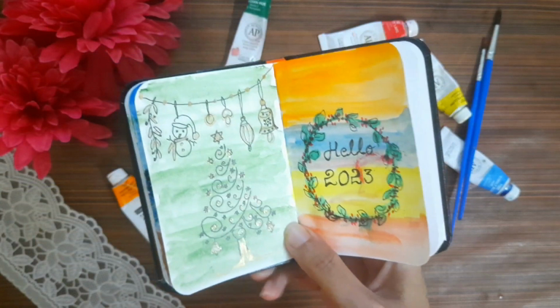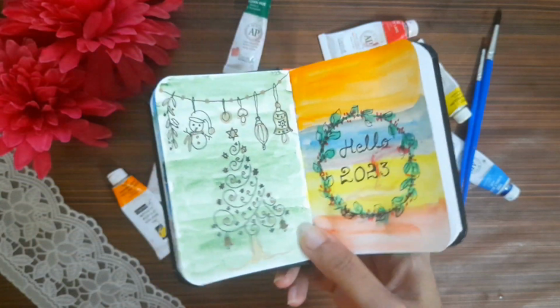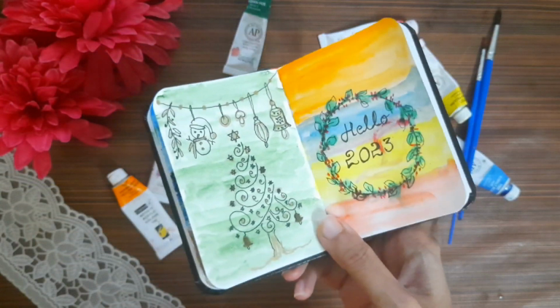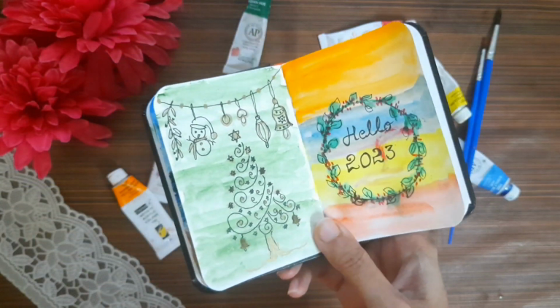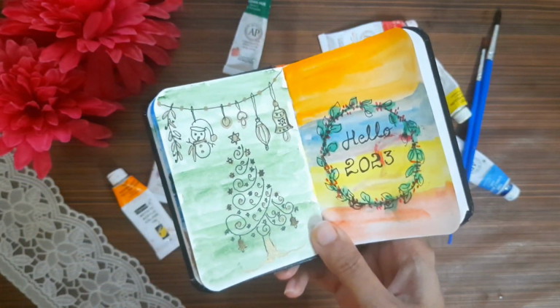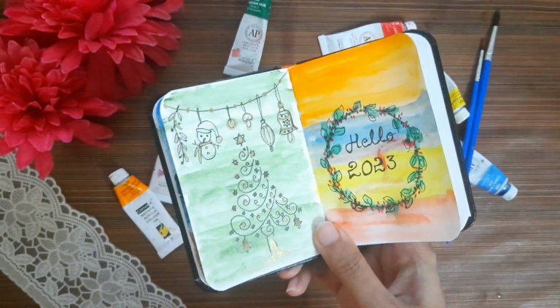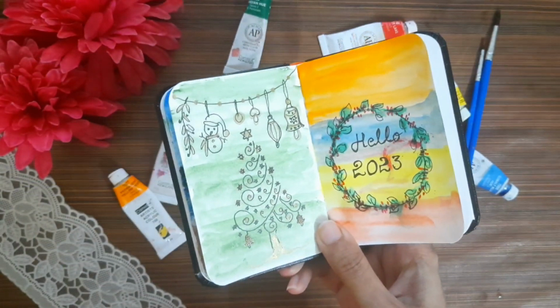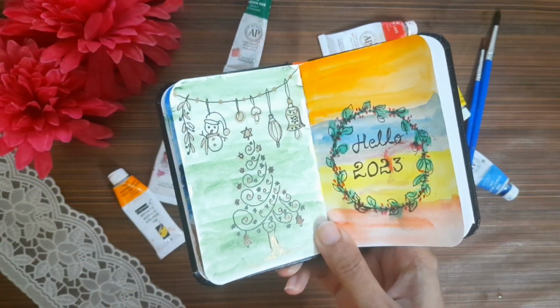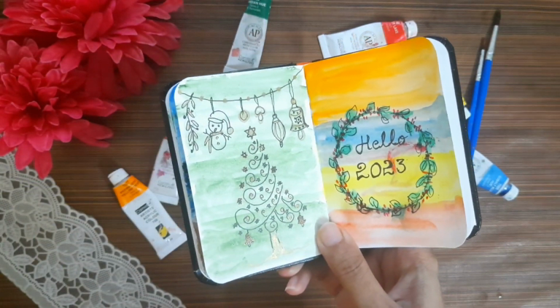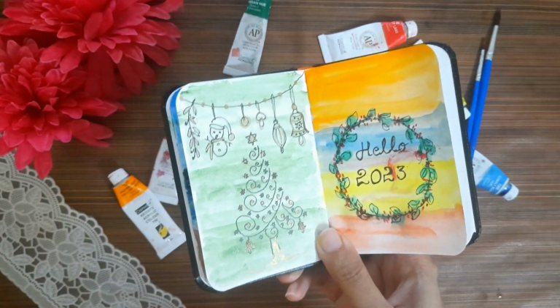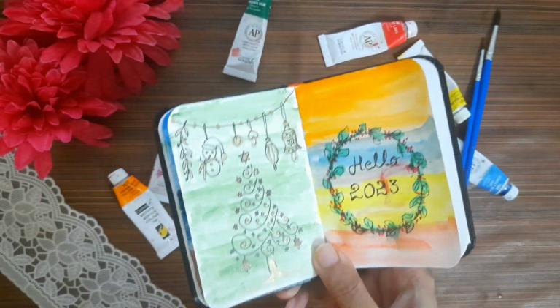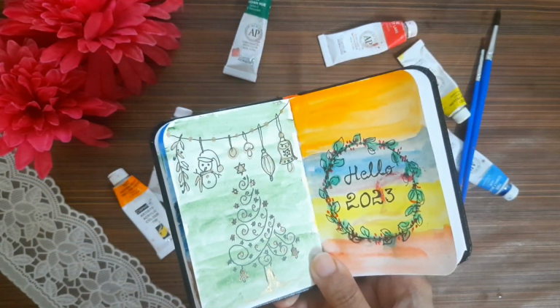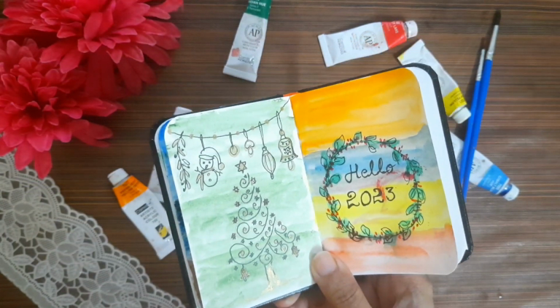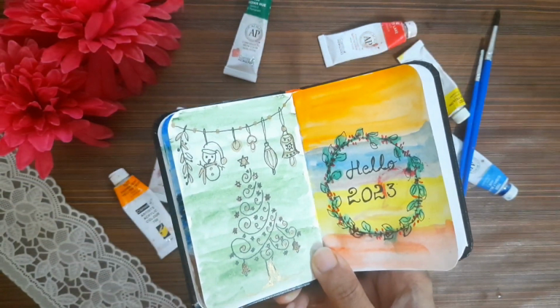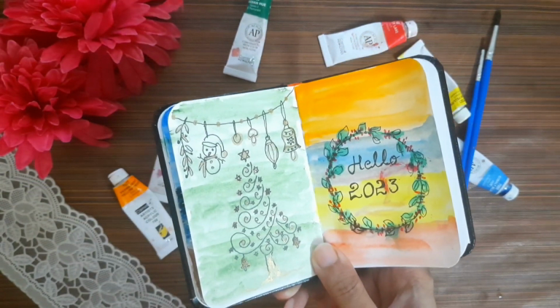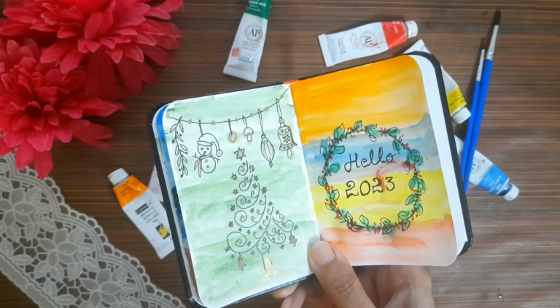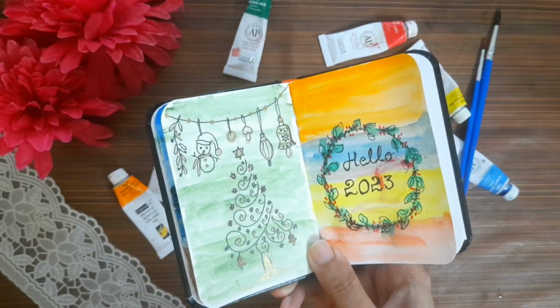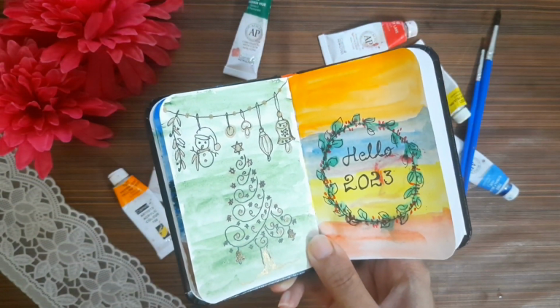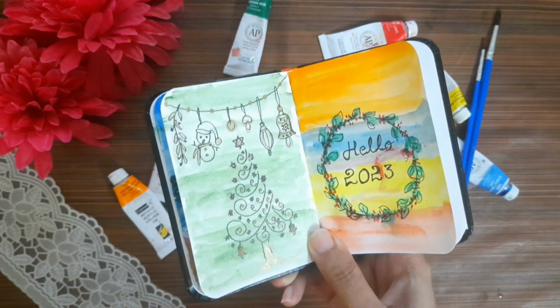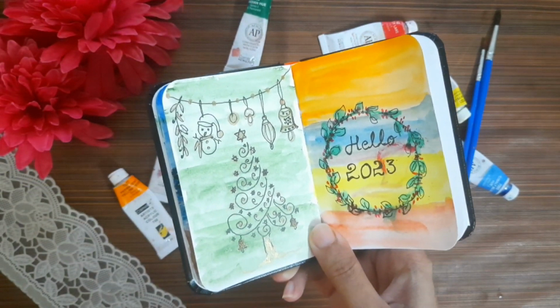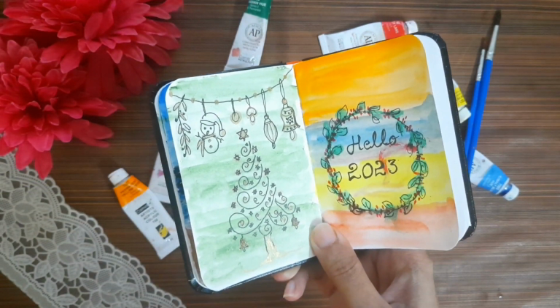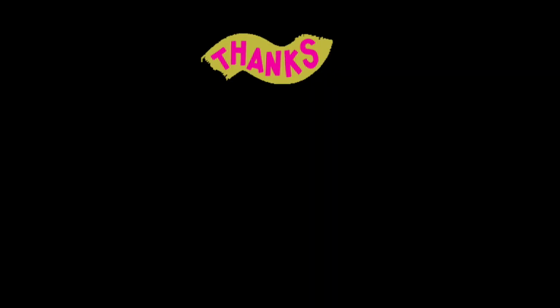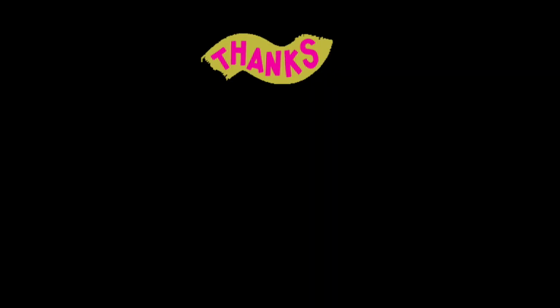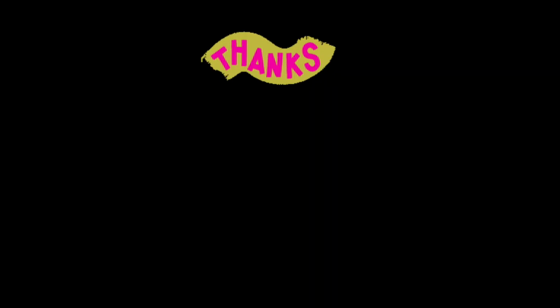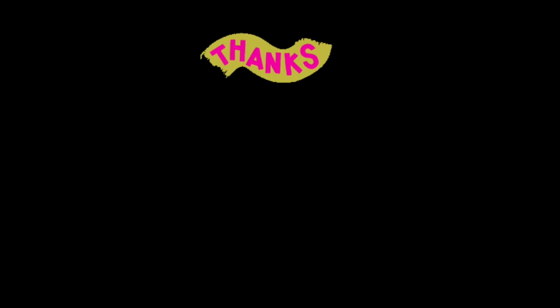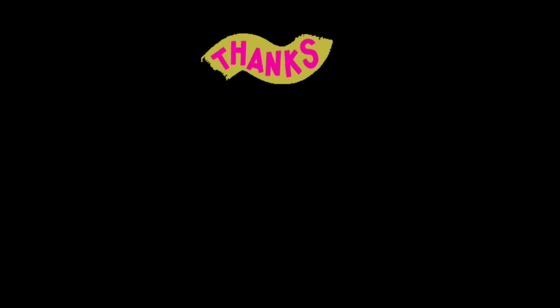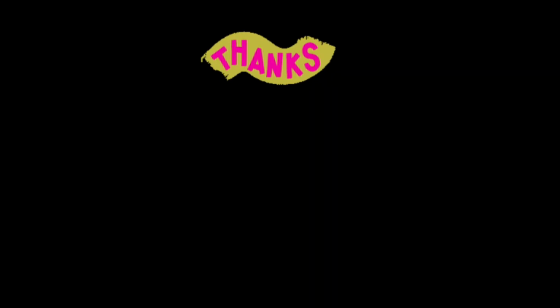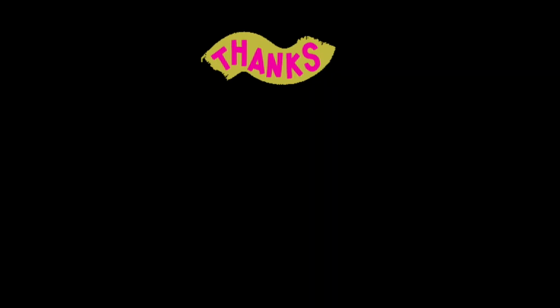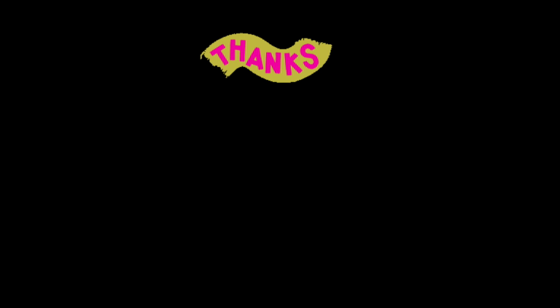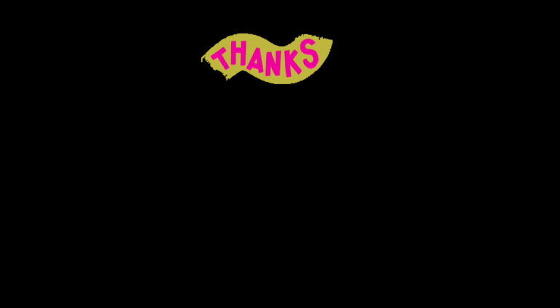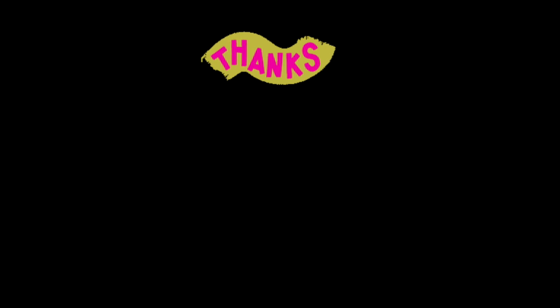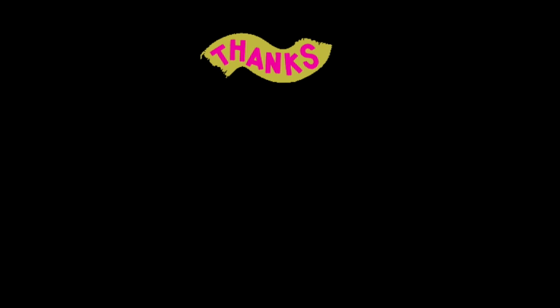Is the painting ready? This is the idea. I will paint the yellow color. Thank you.